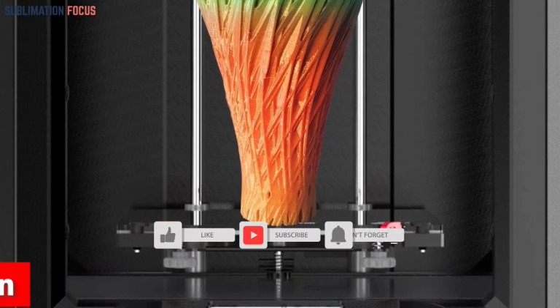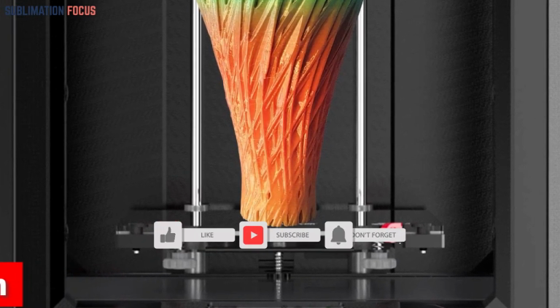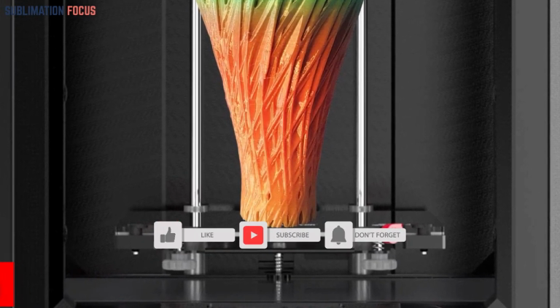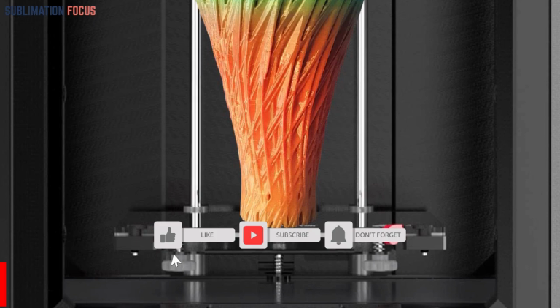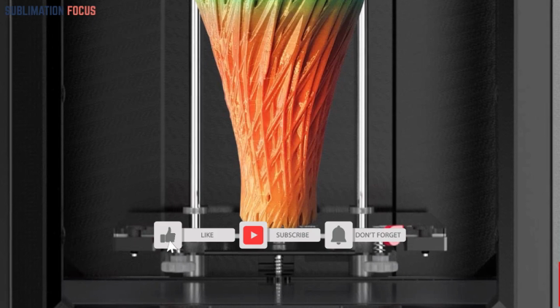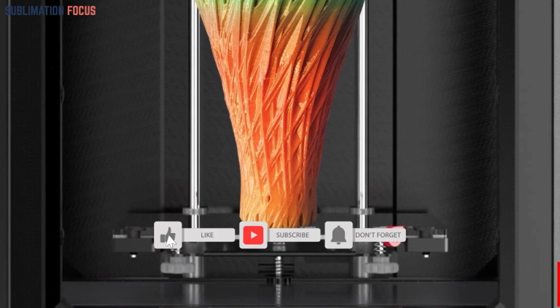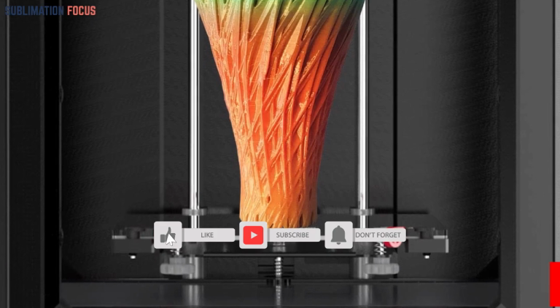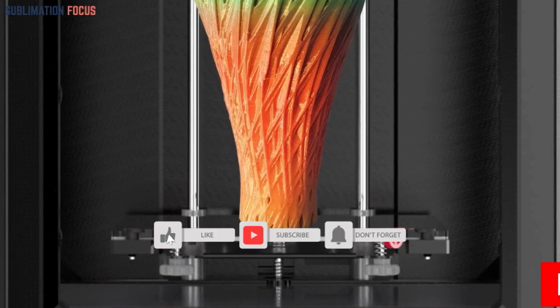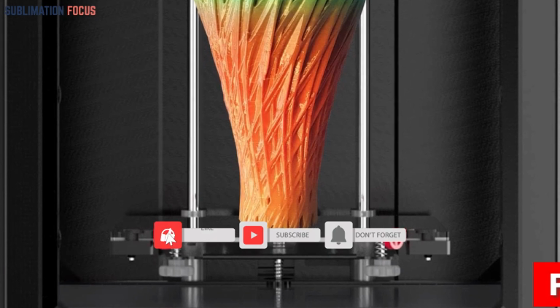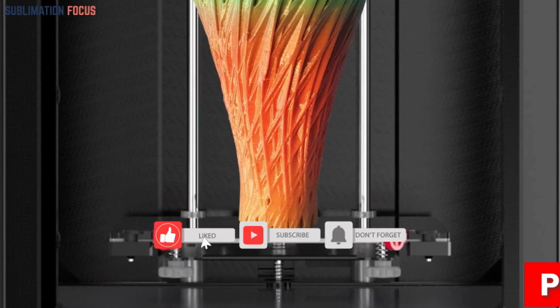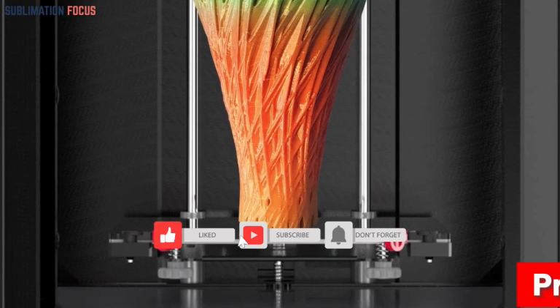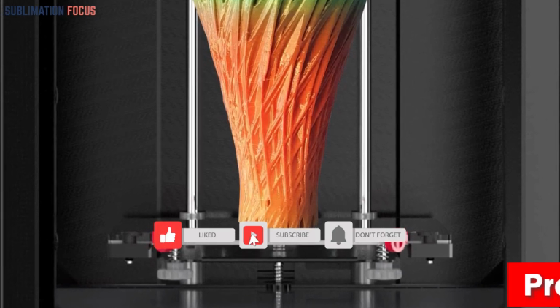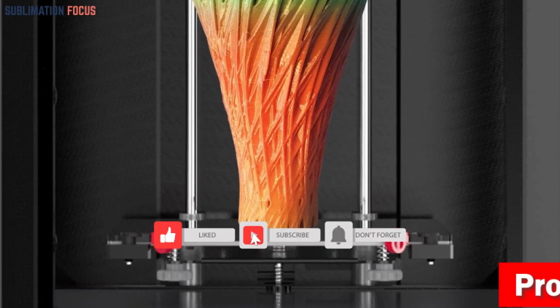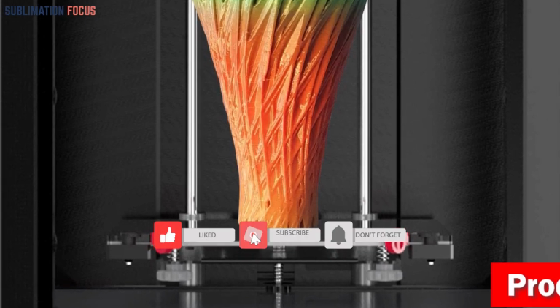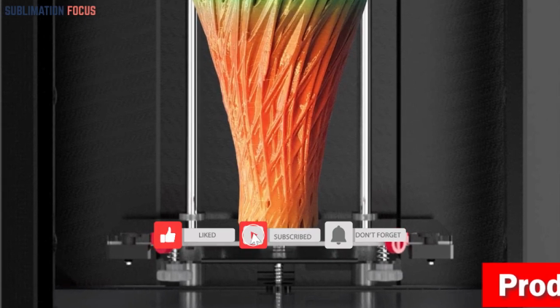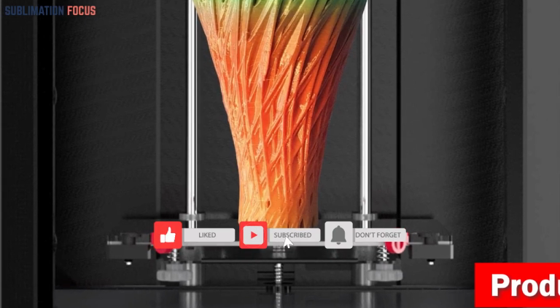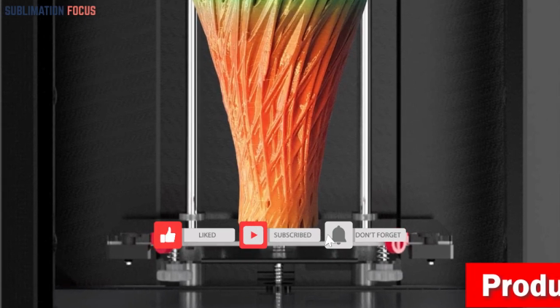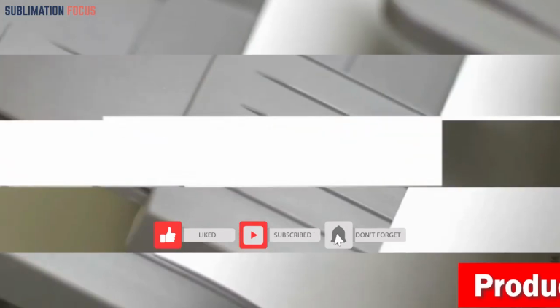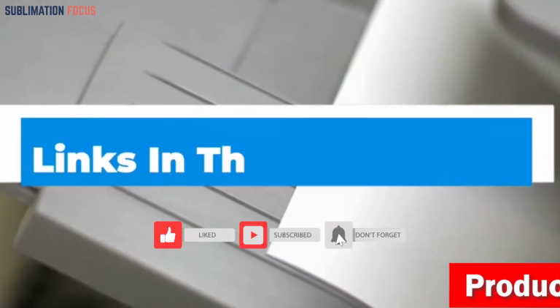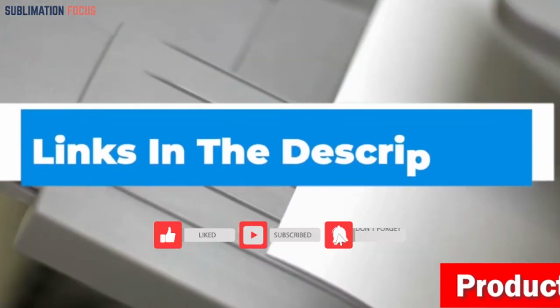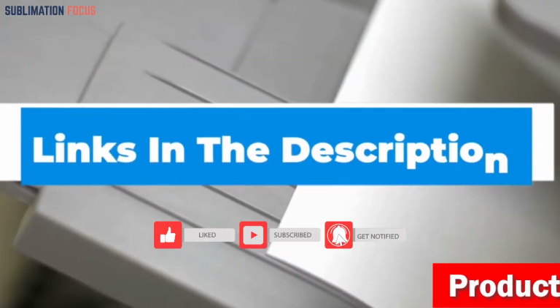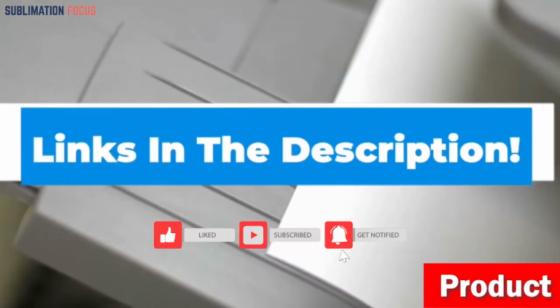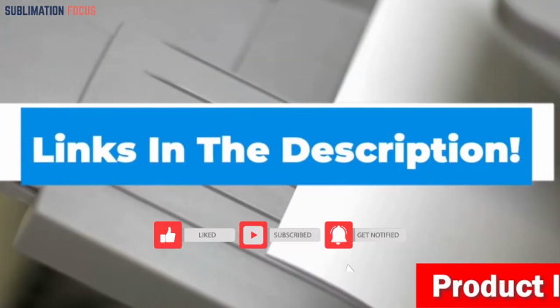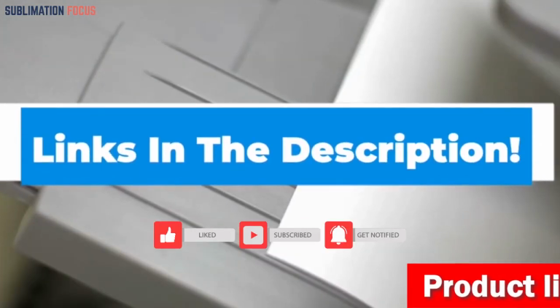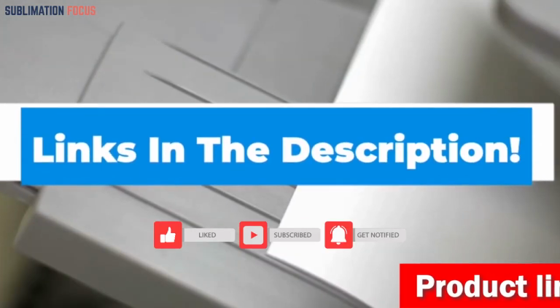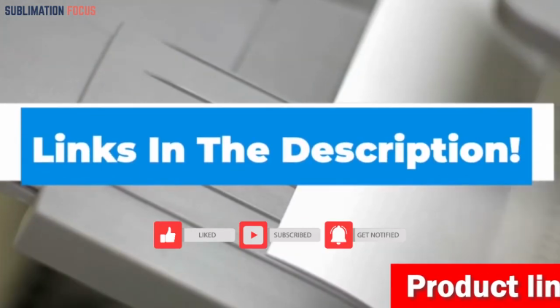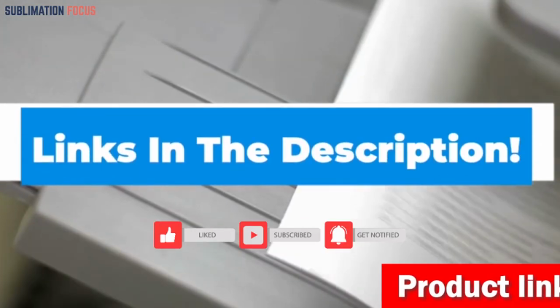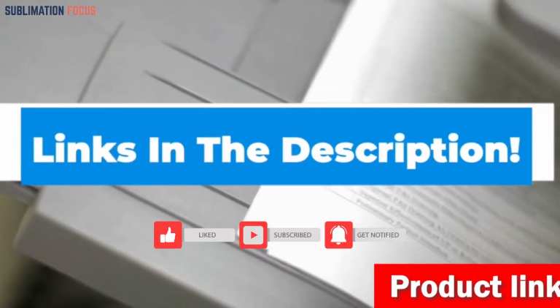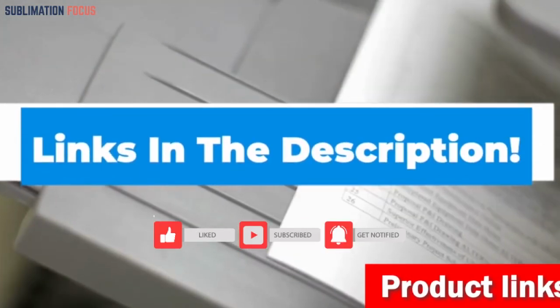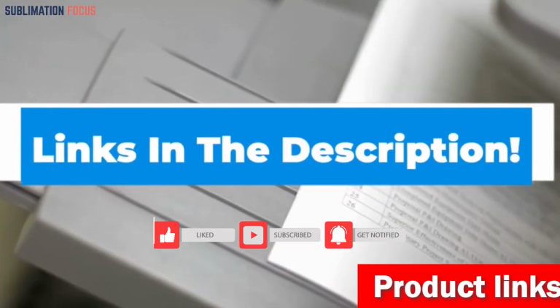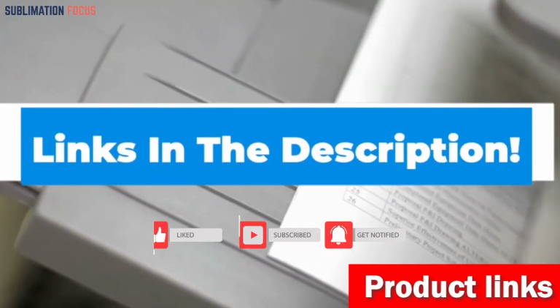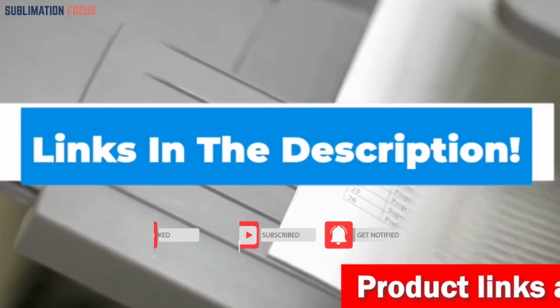So if you are interested in this 3D printer, check out the link provided in the description to purchase it right now.